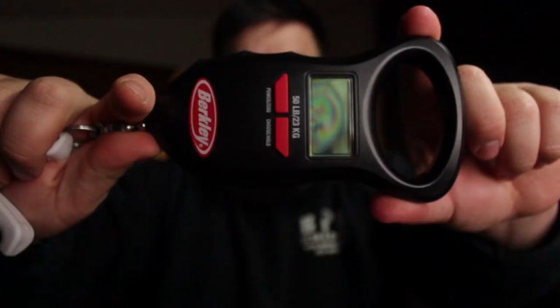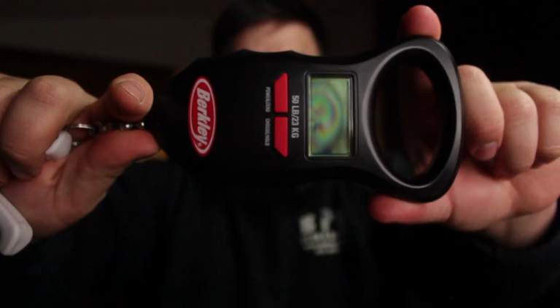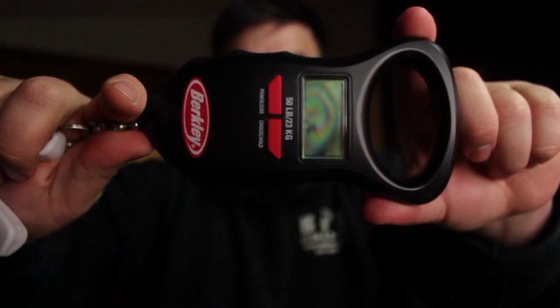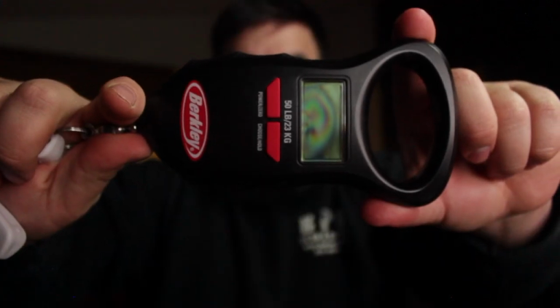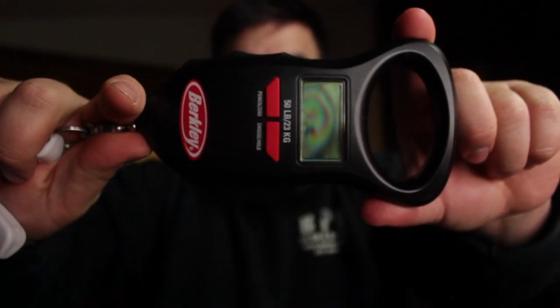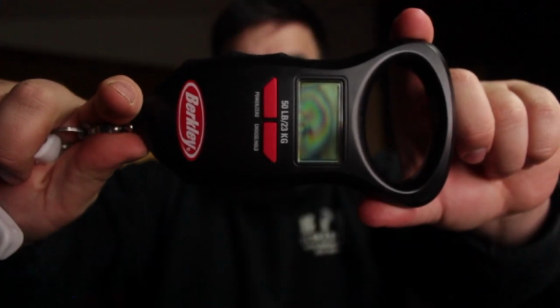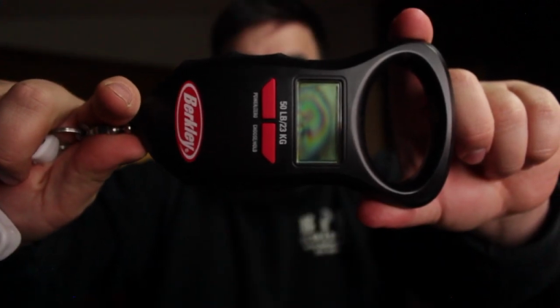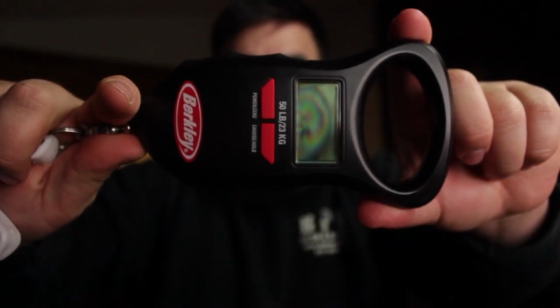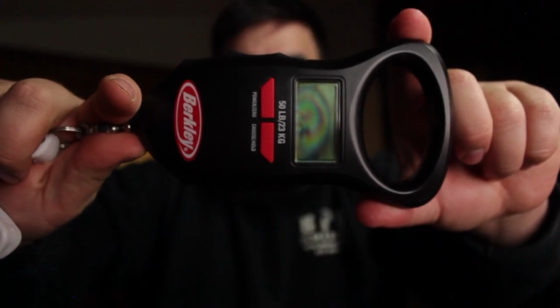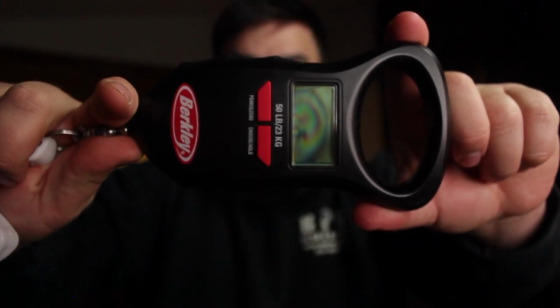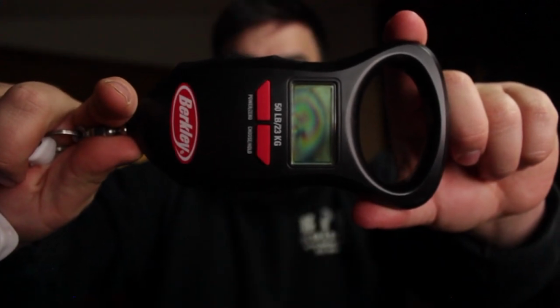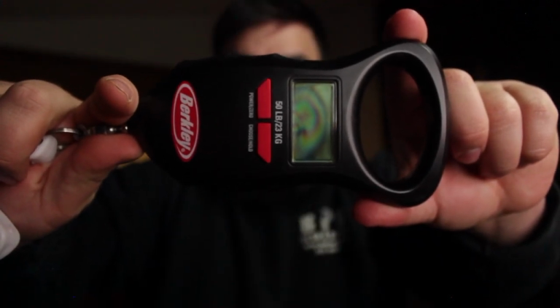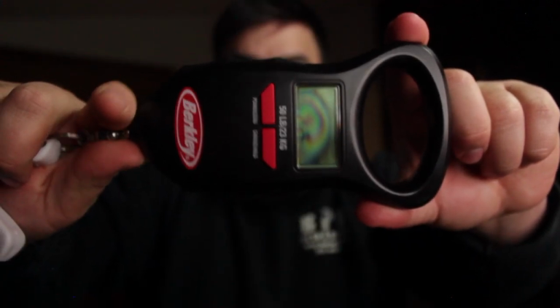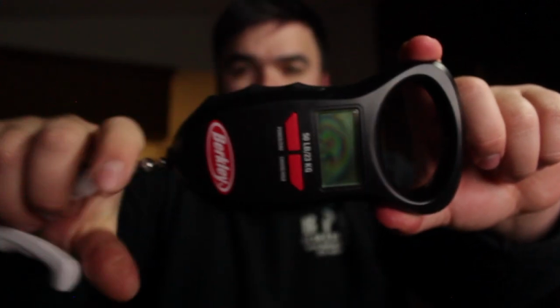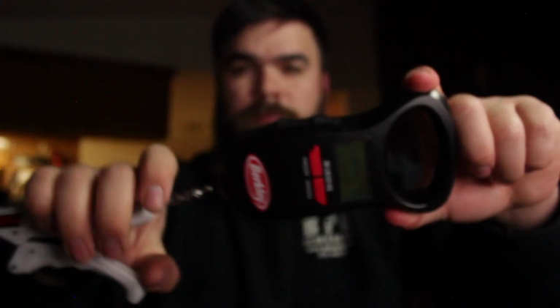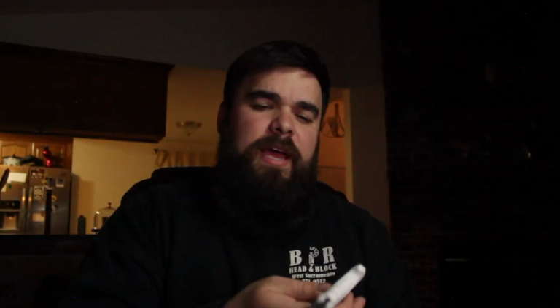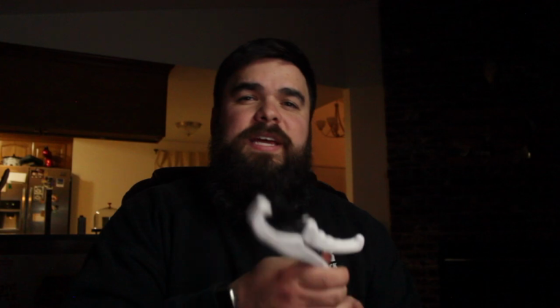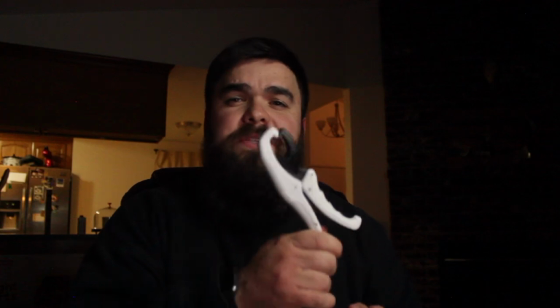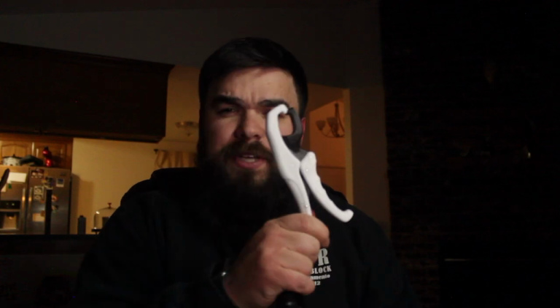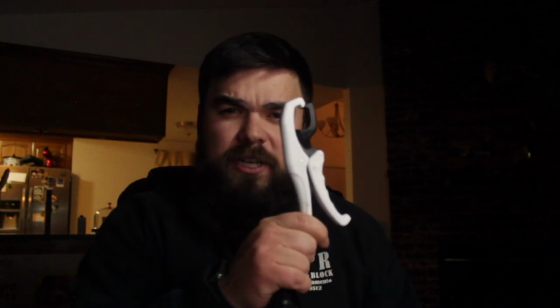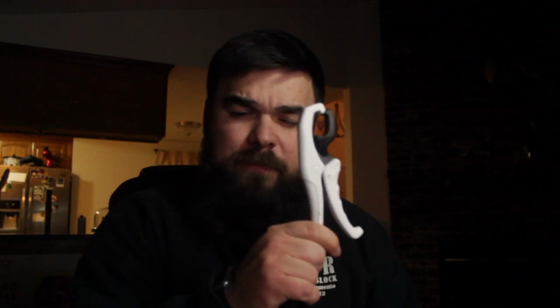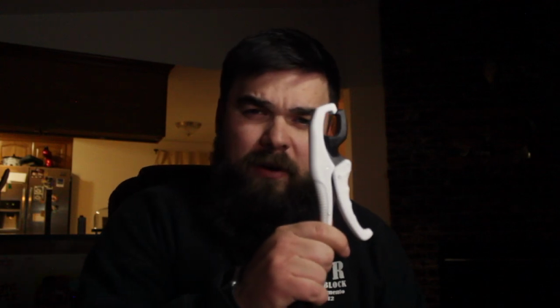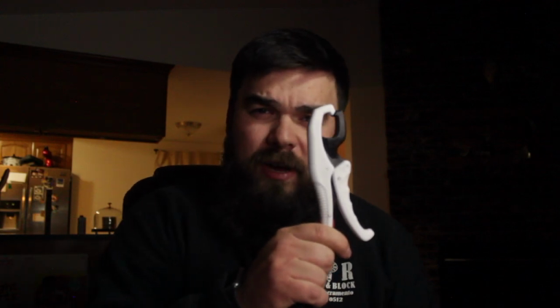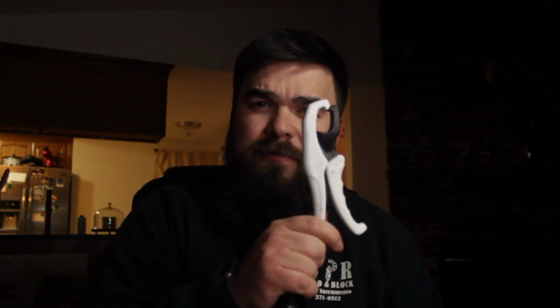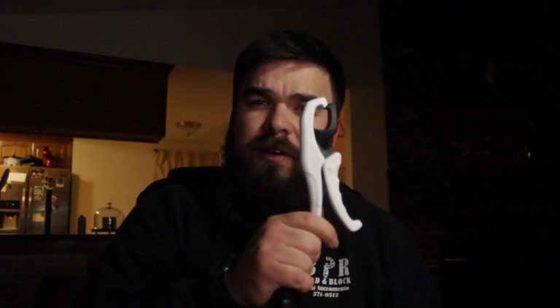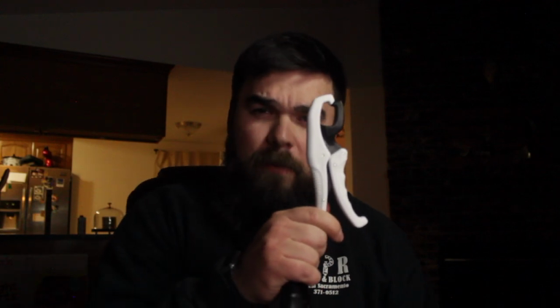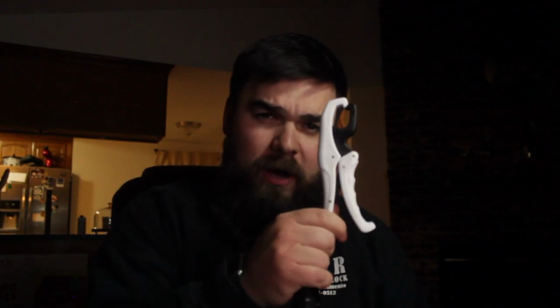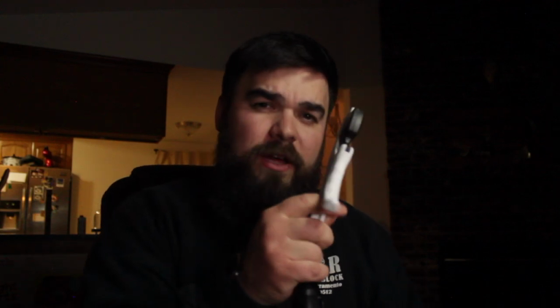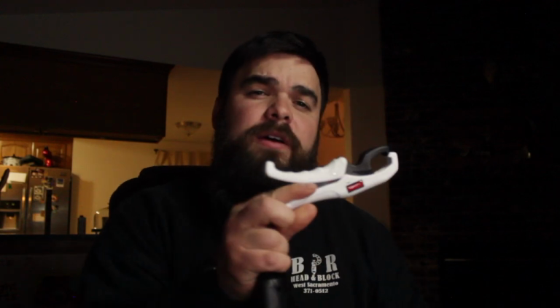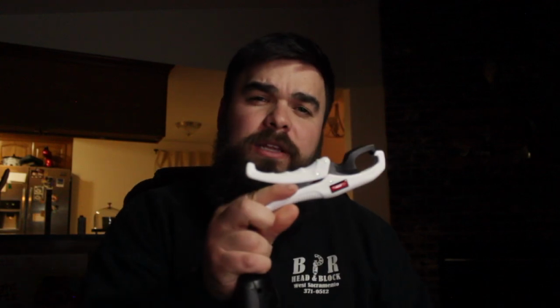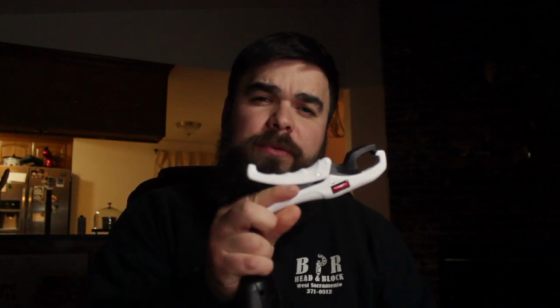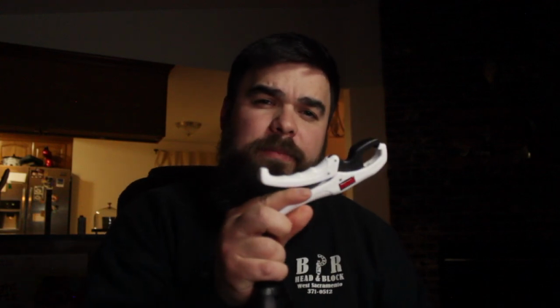So what we've got here is a 50 pound Berkley fishing scale and a 6 inch pair of Rapala lip grips.